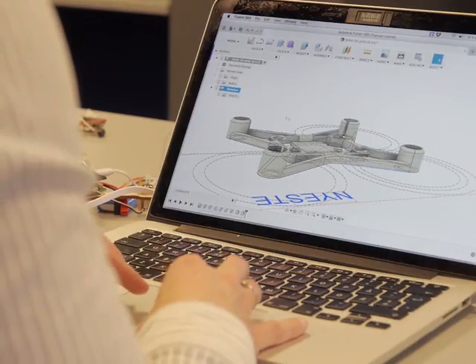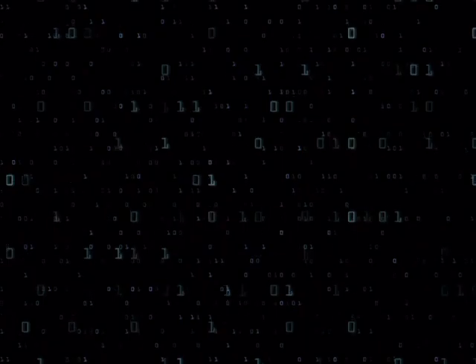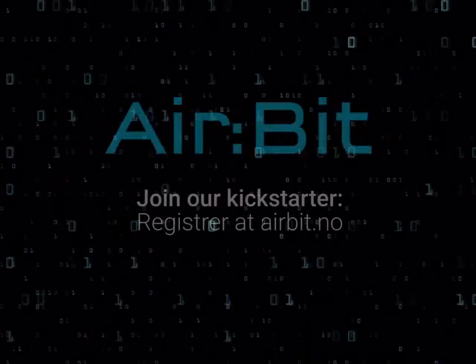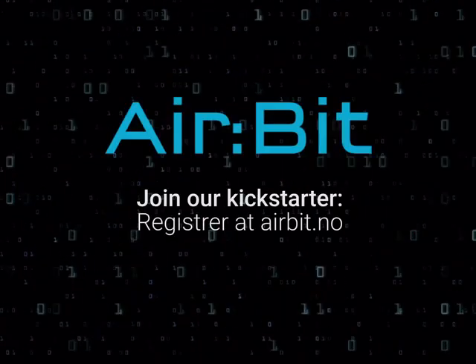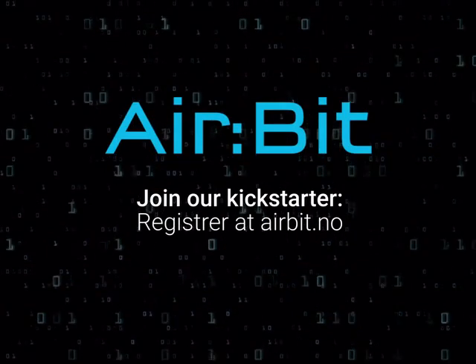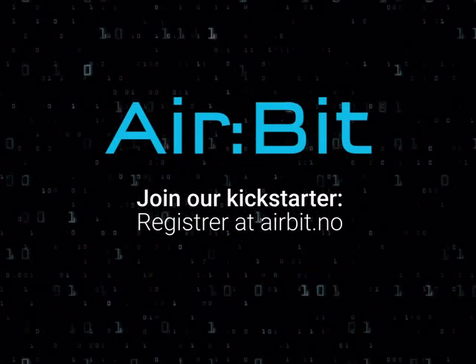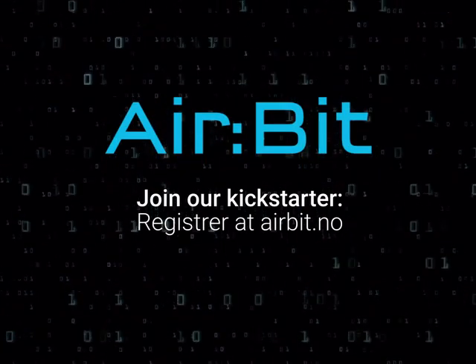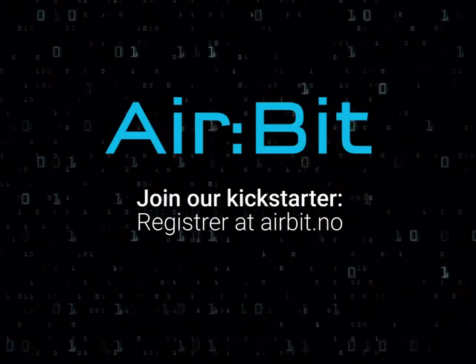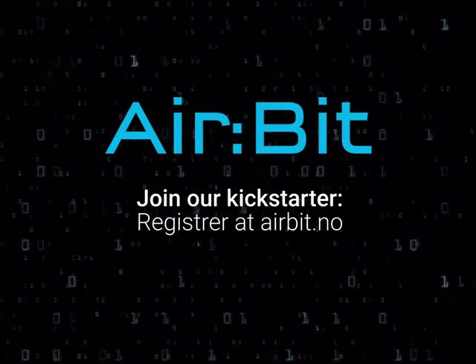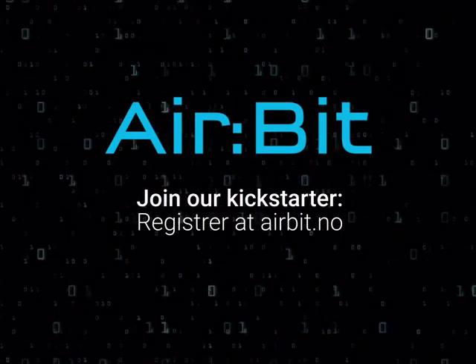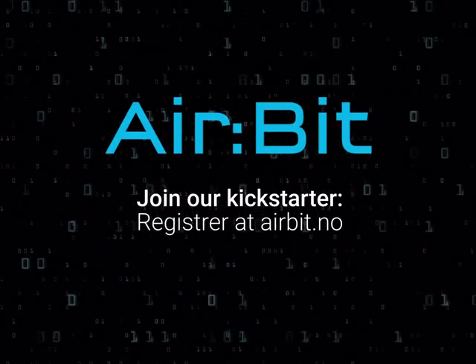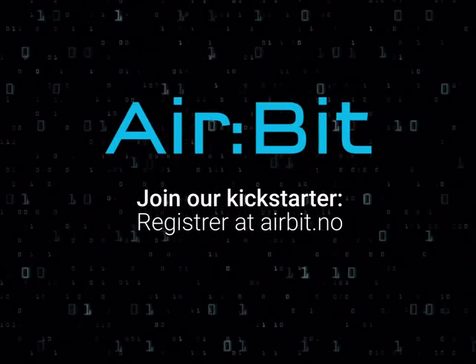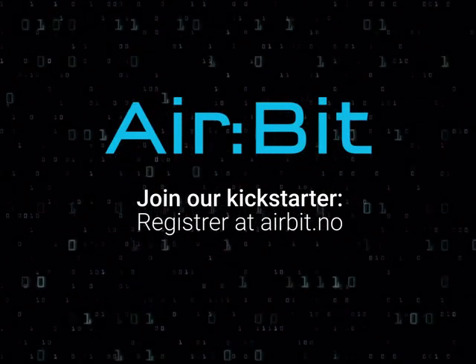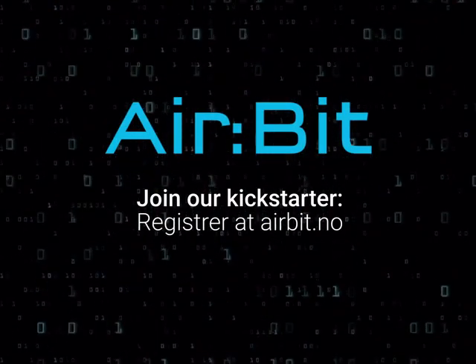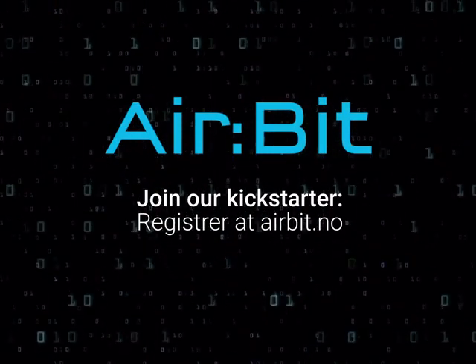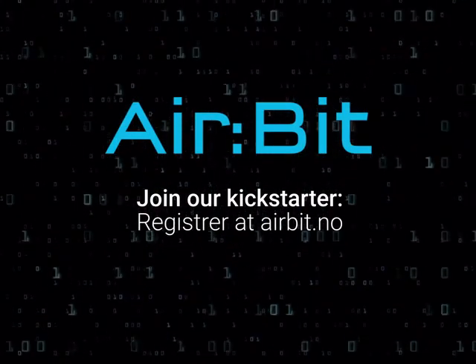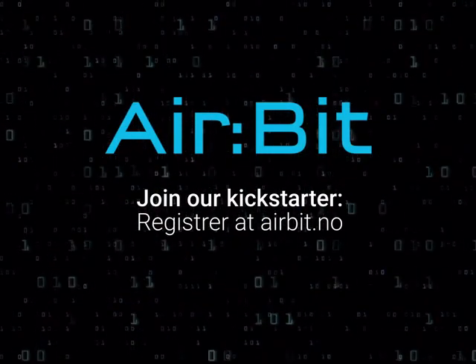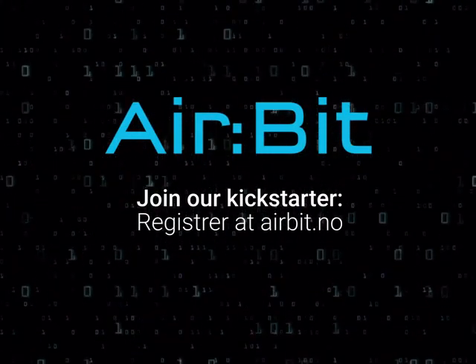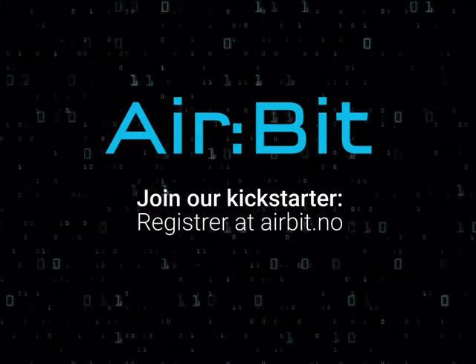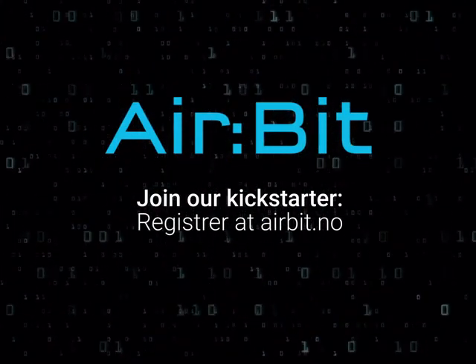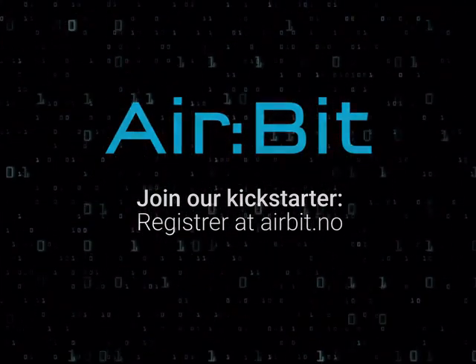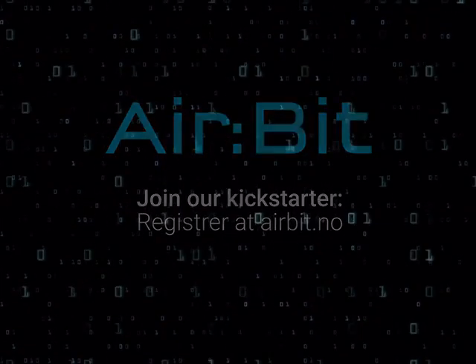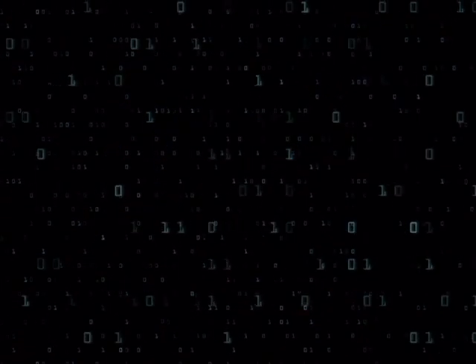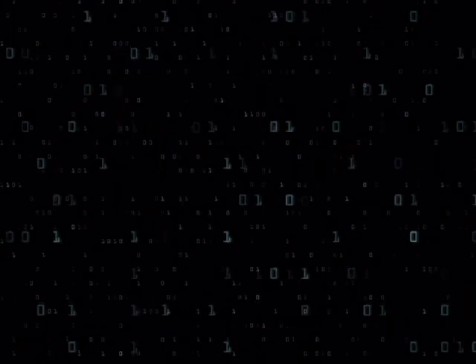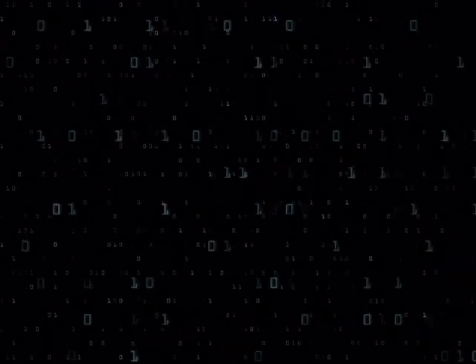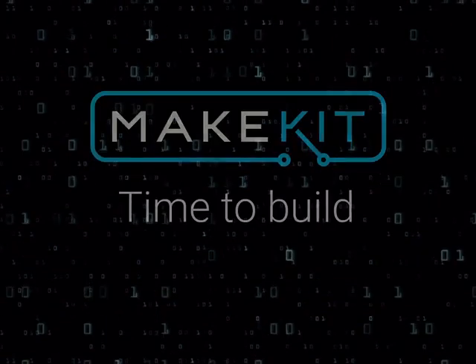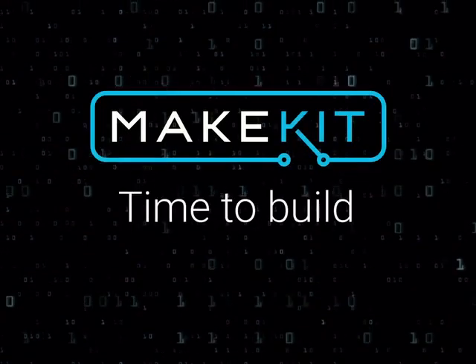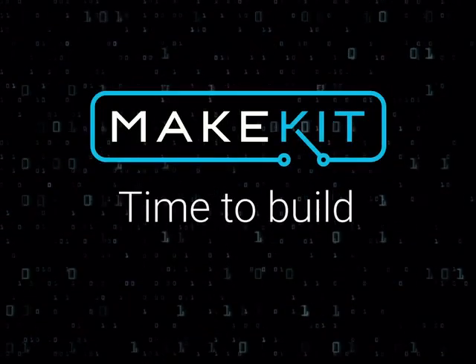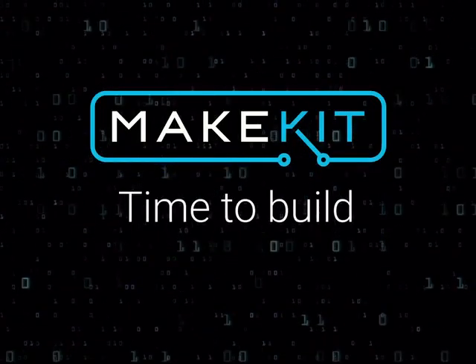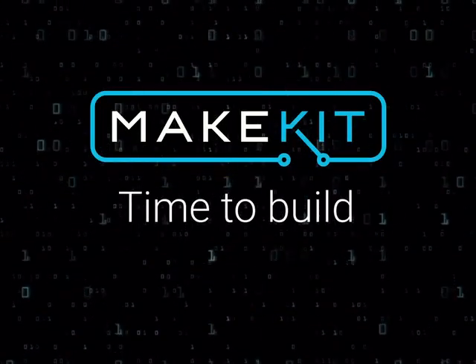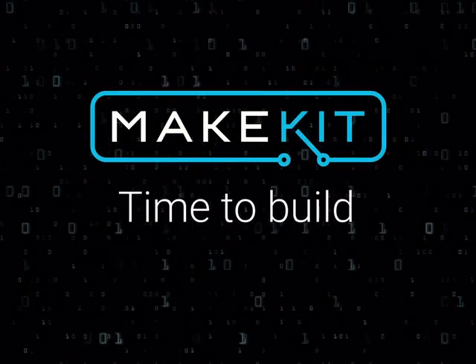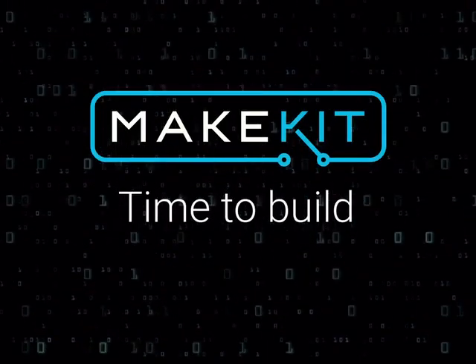We can't wait to see what you create. Visit airbit.no for more information. MakeKit — time to build.